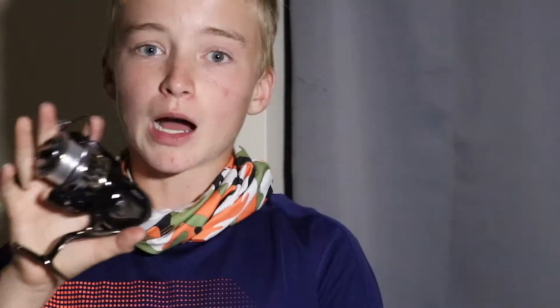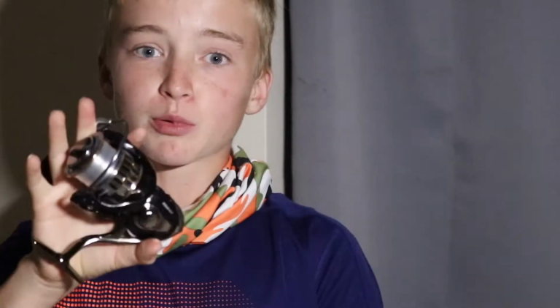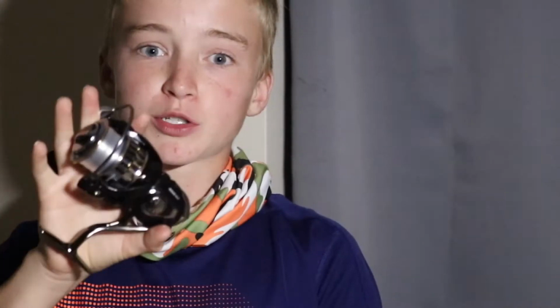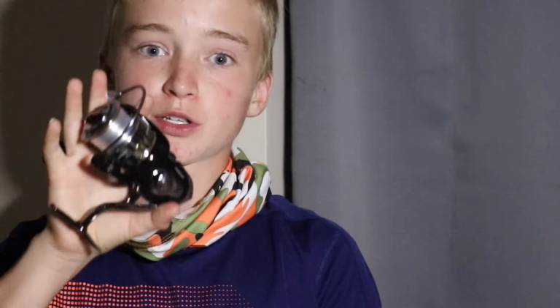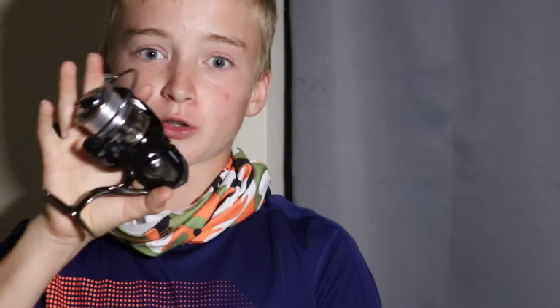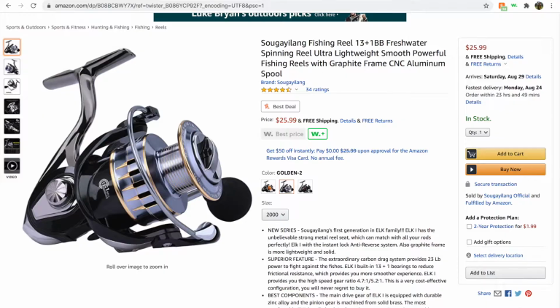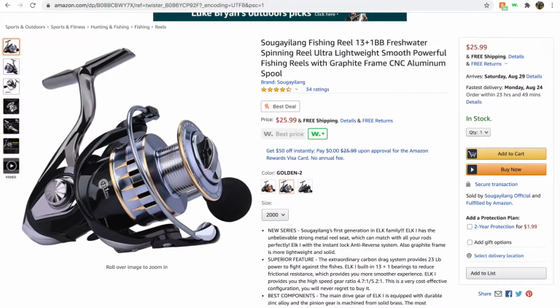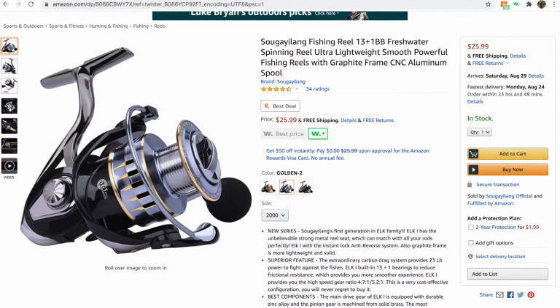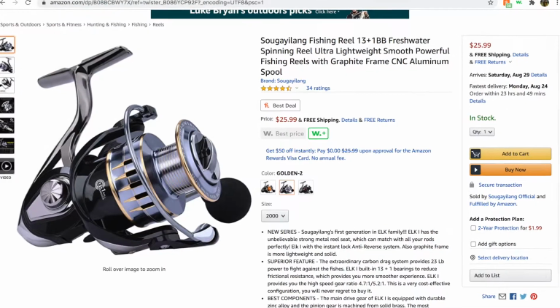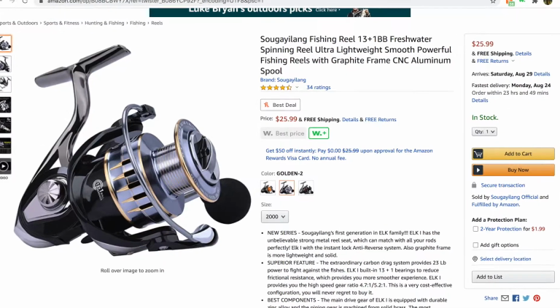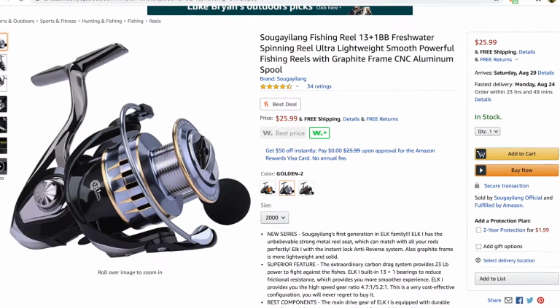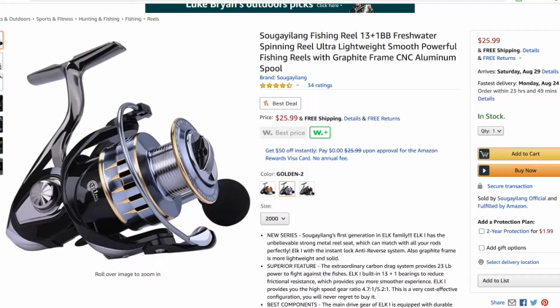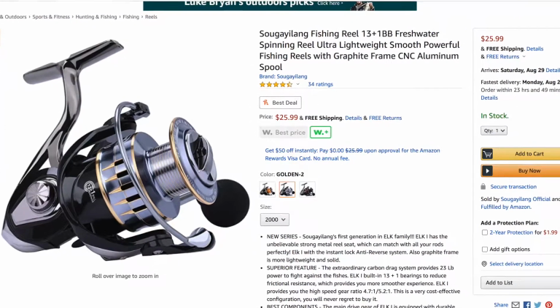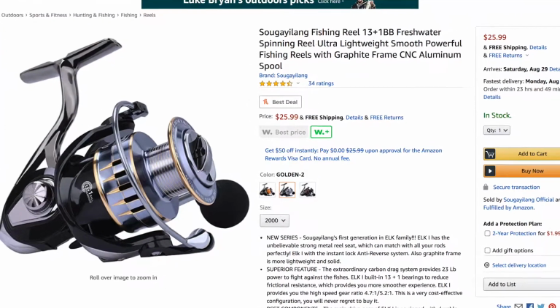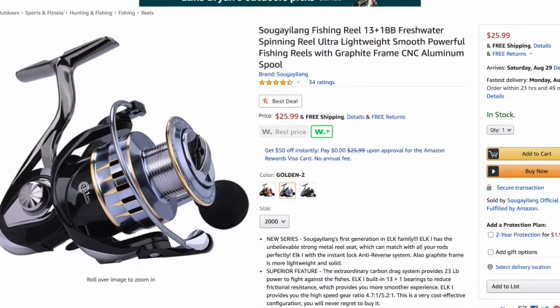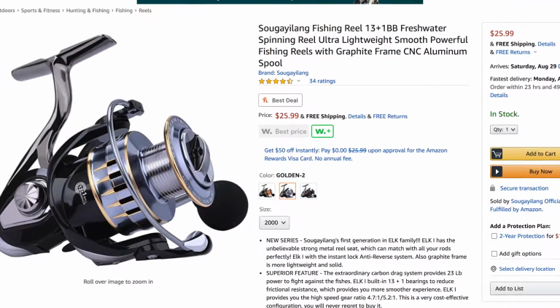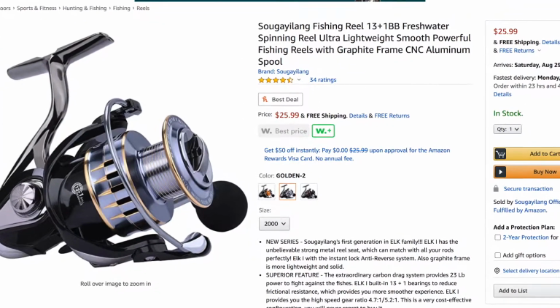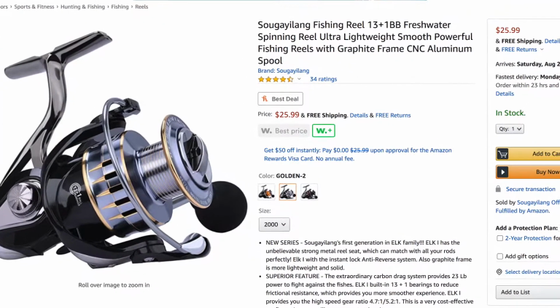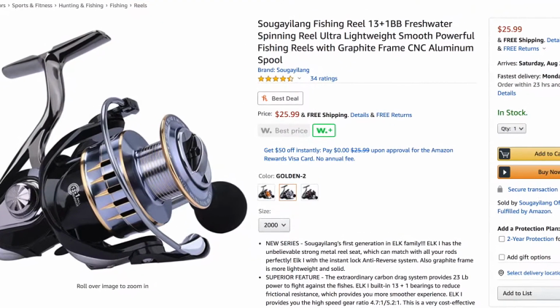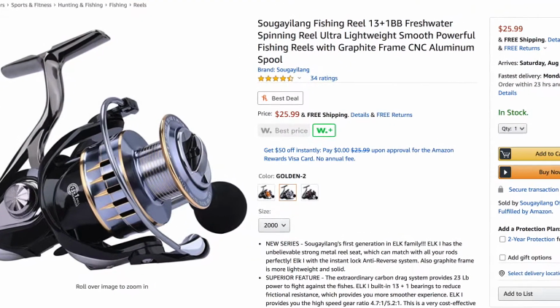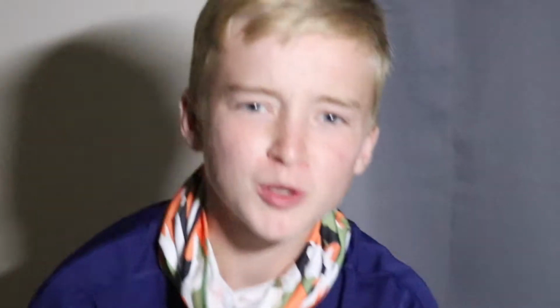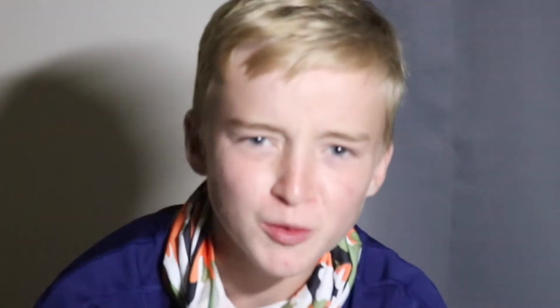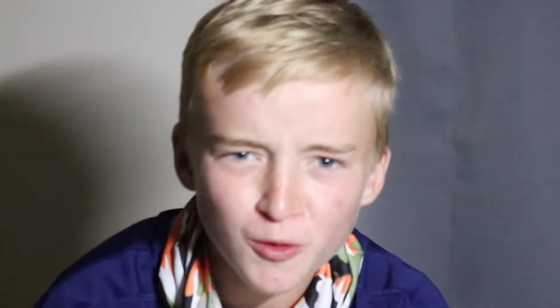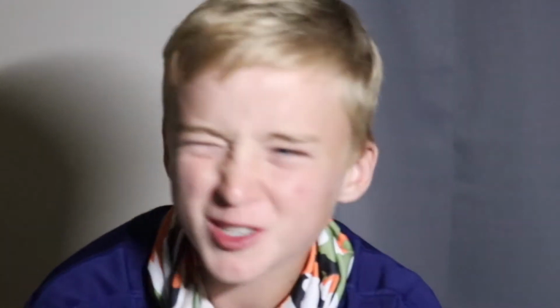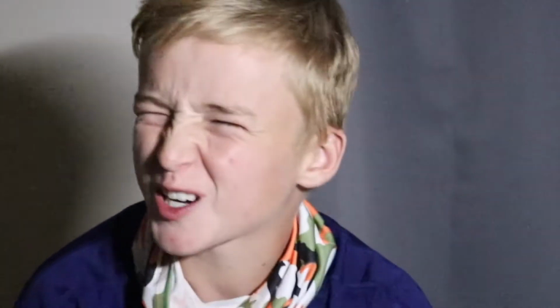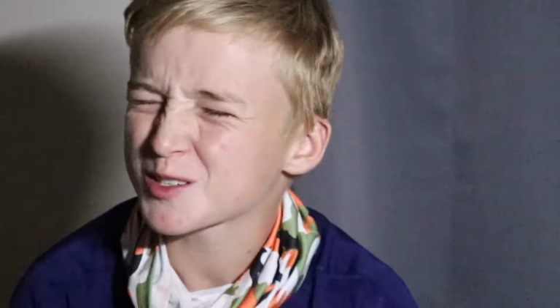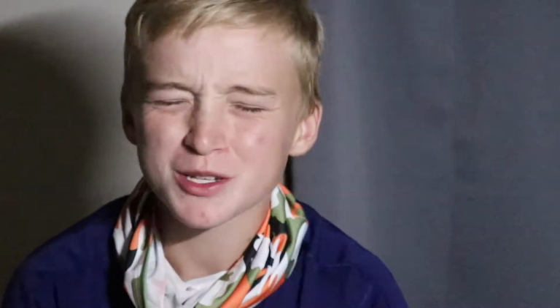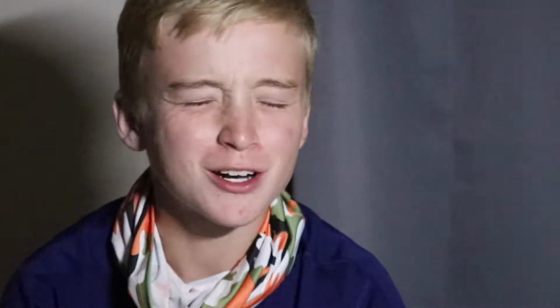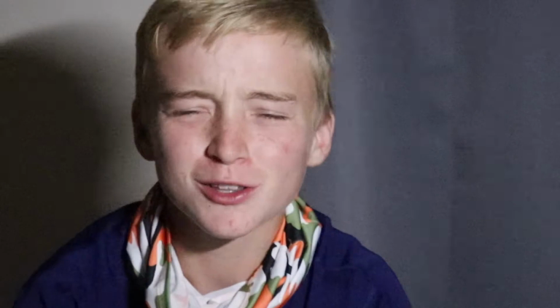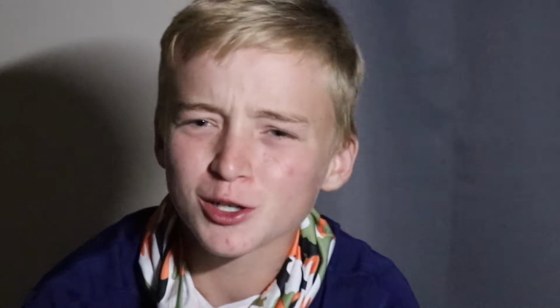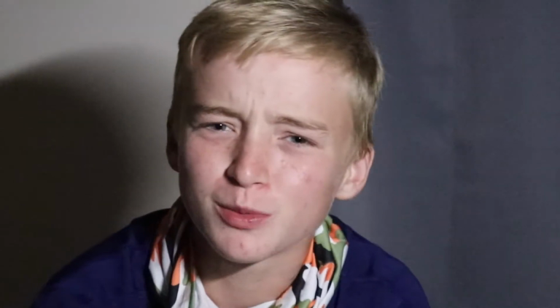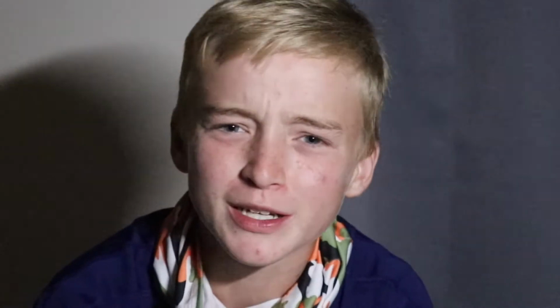I purchased a $3 Sugei Lang reel off of Amazon. Before we start, I just want to talk a little bit.